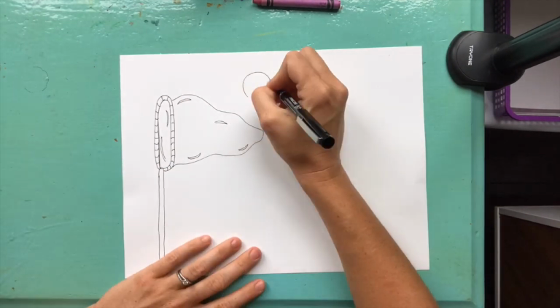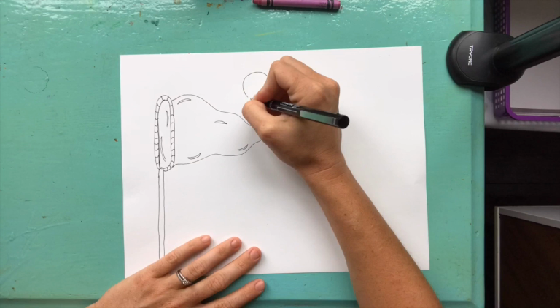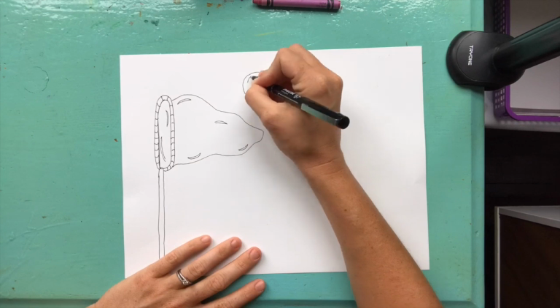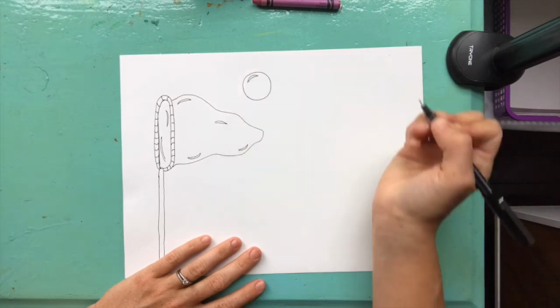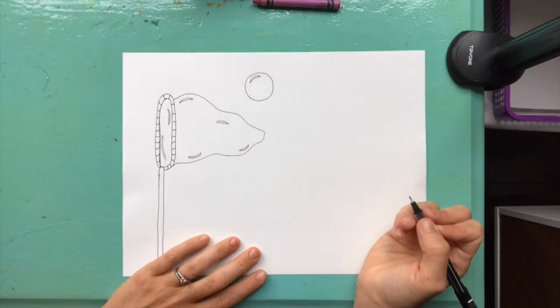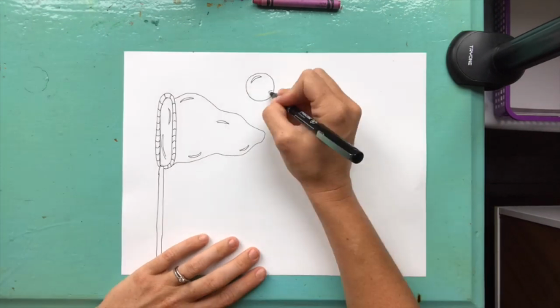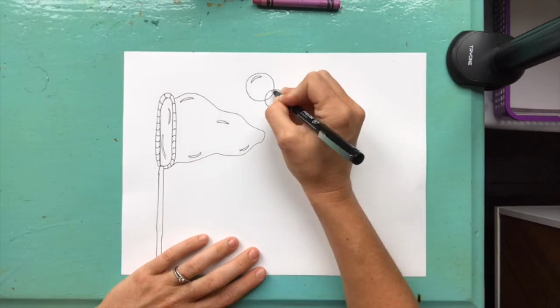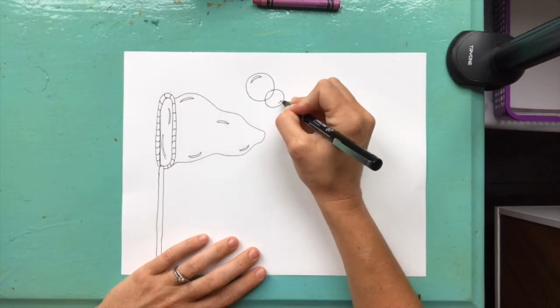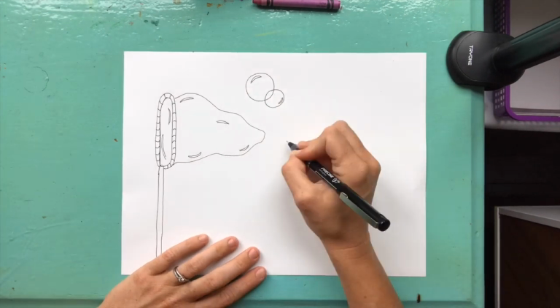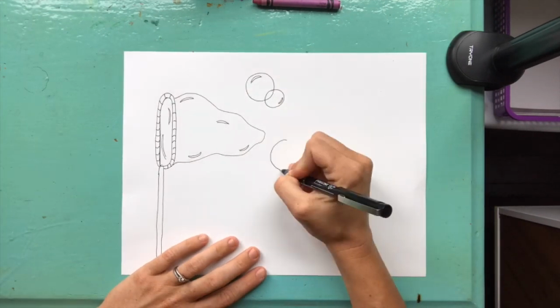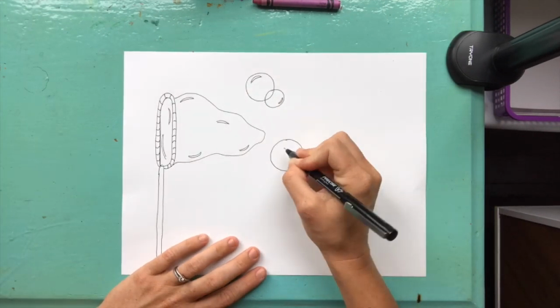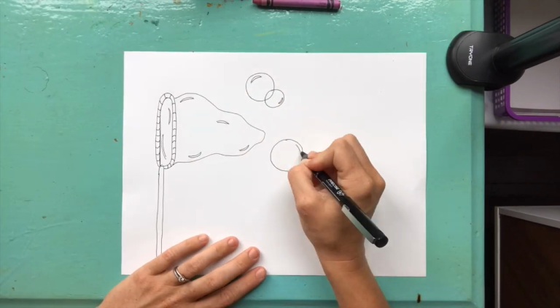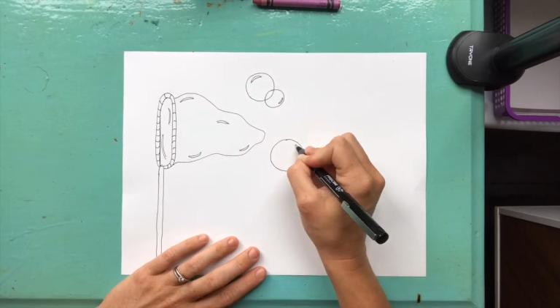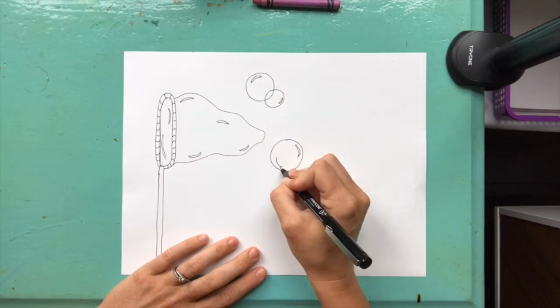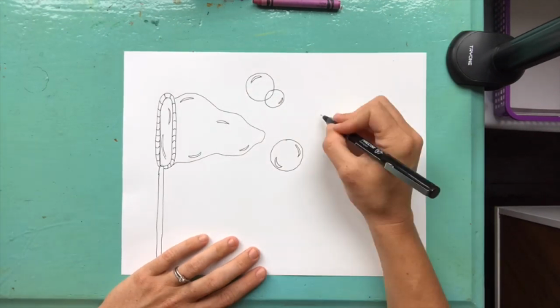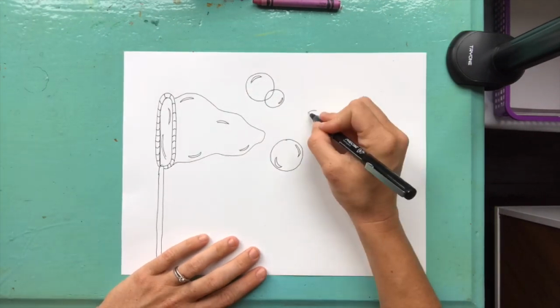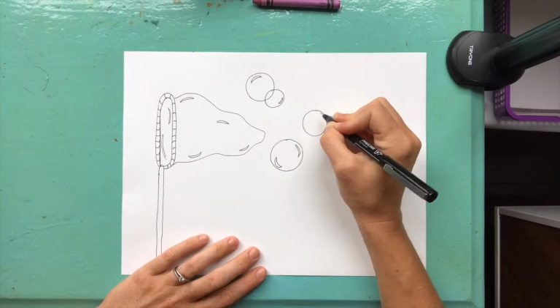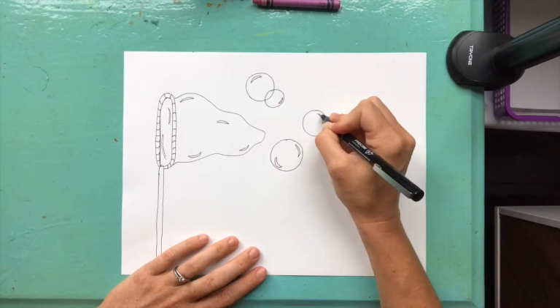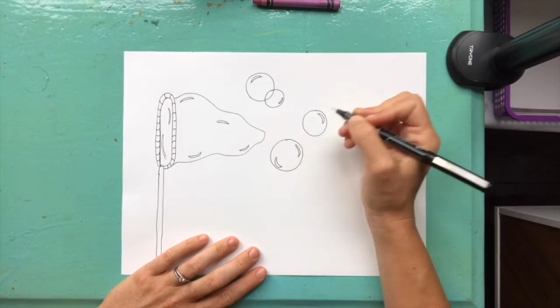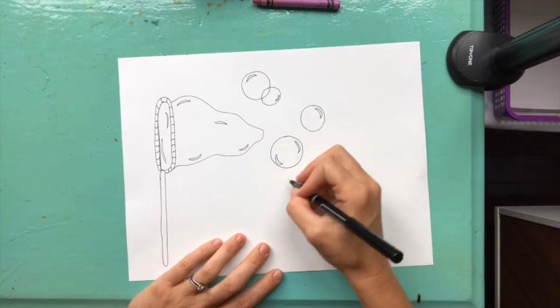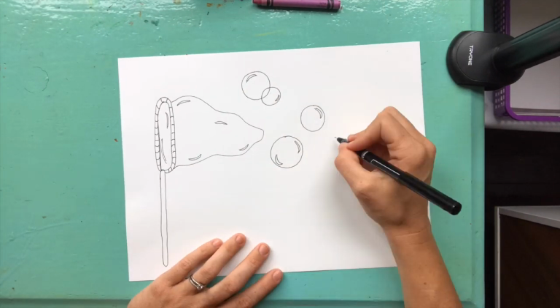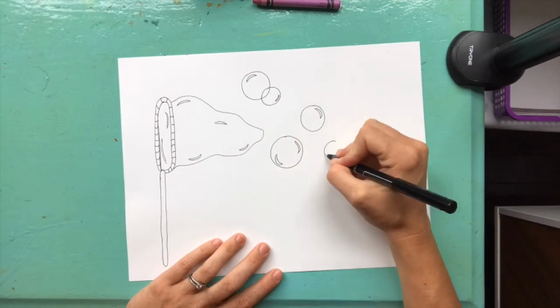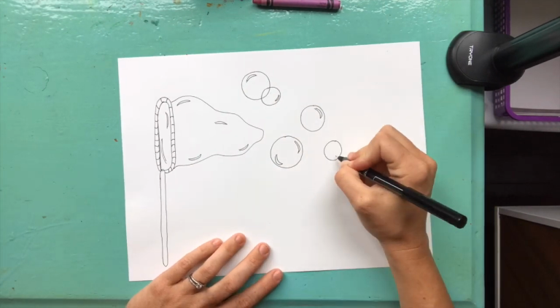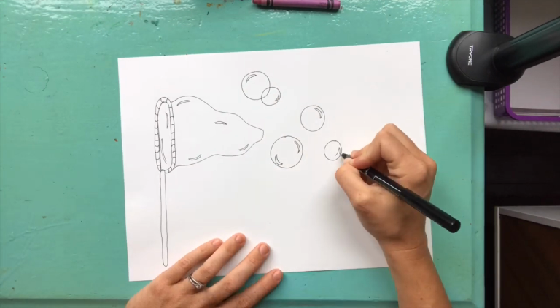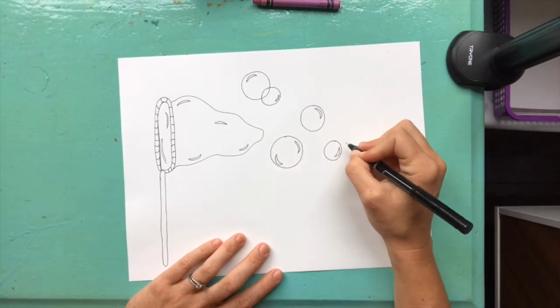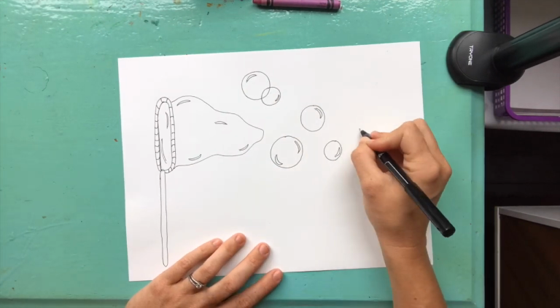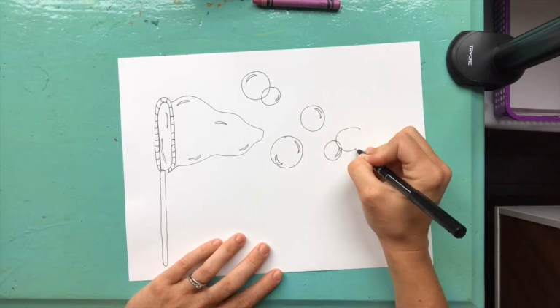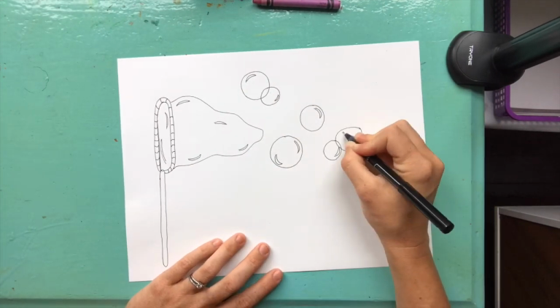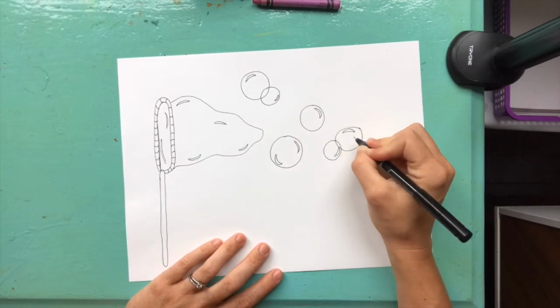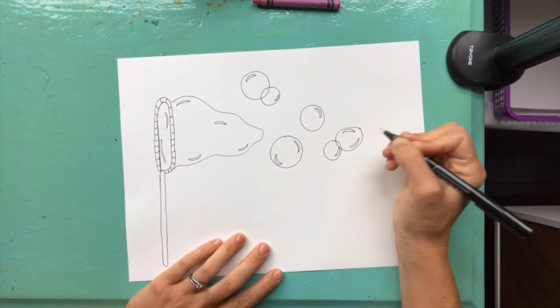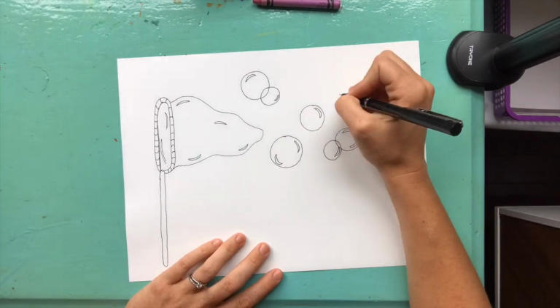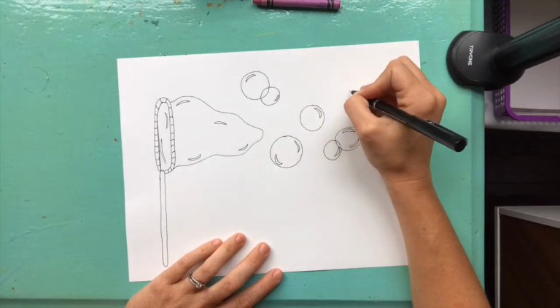Are you using line, shape, color, form, texture, or space?